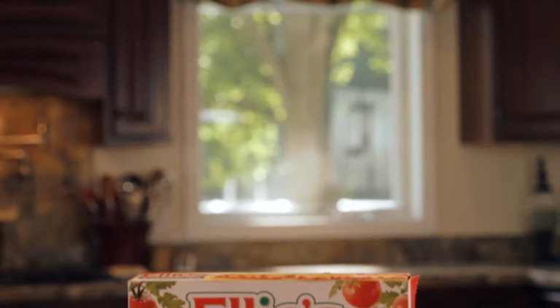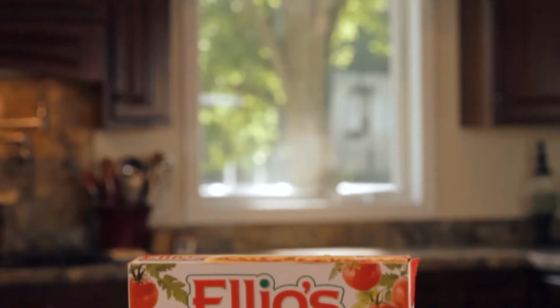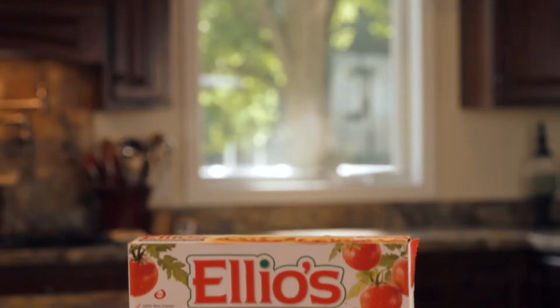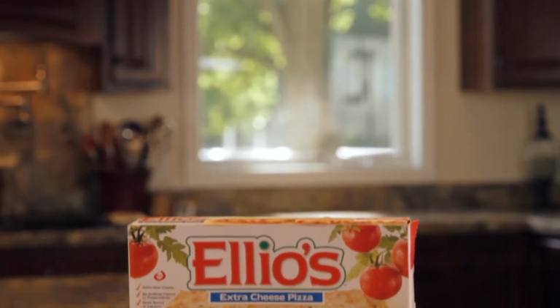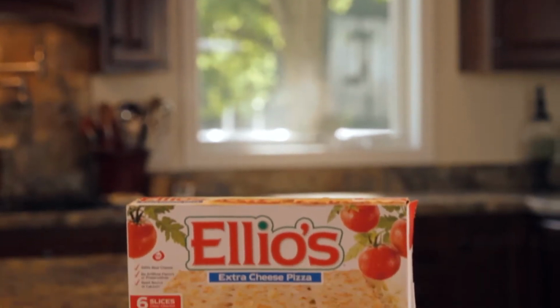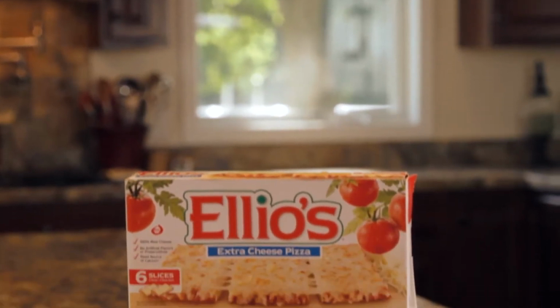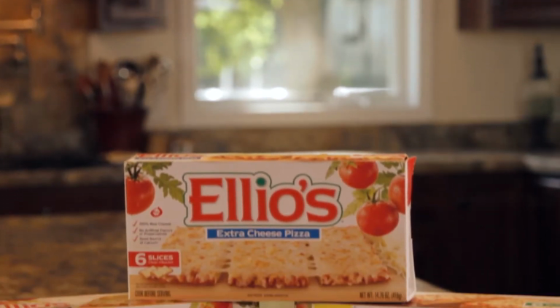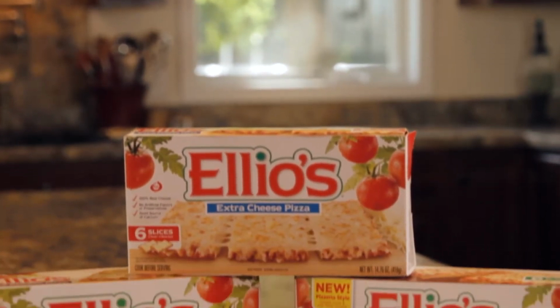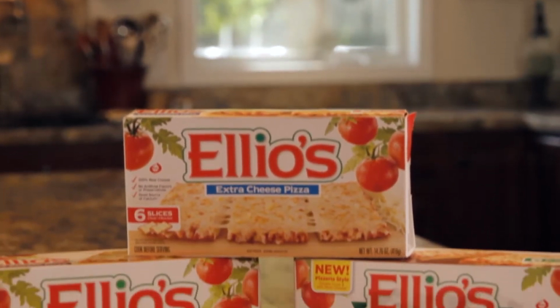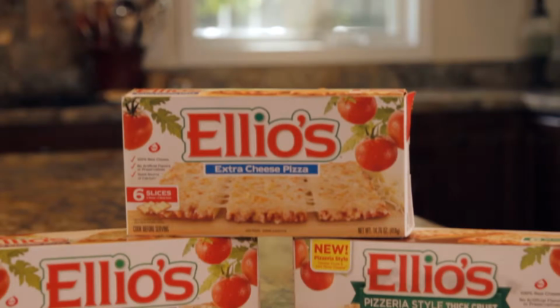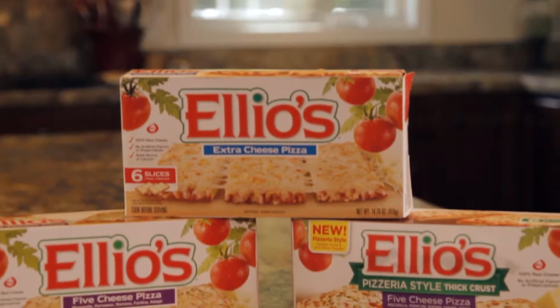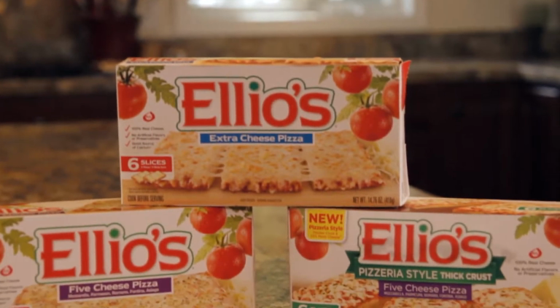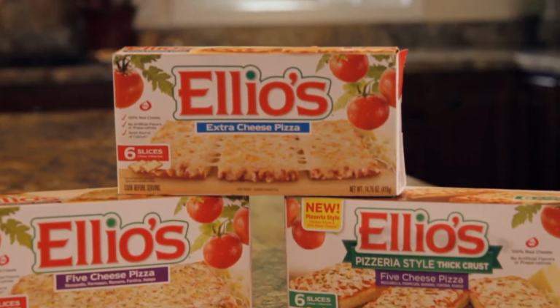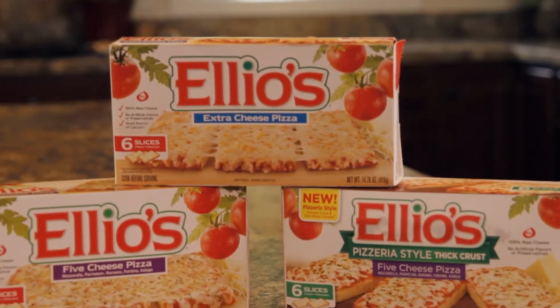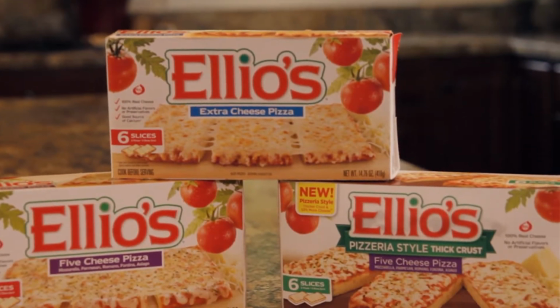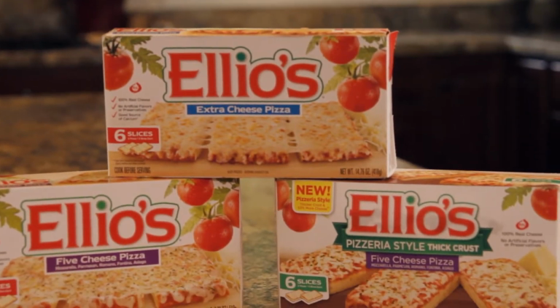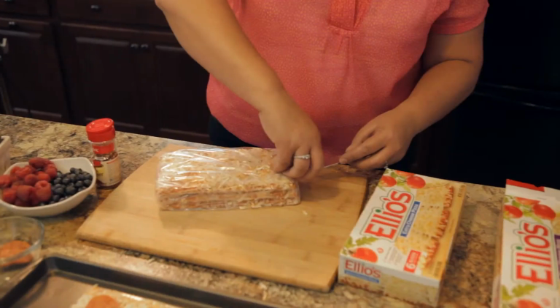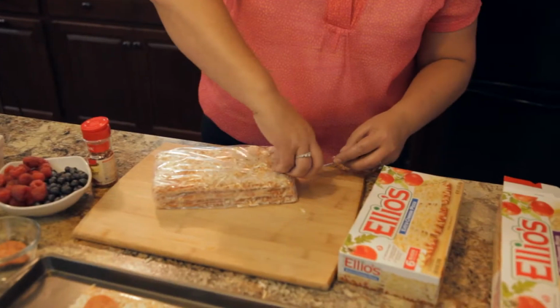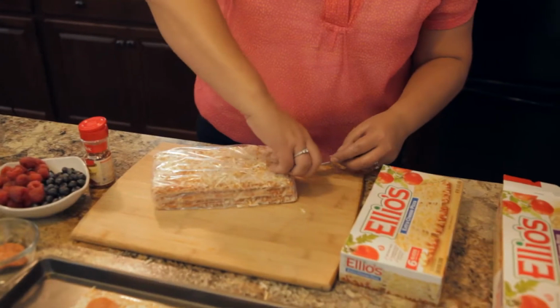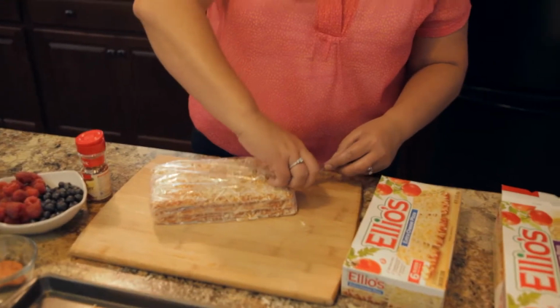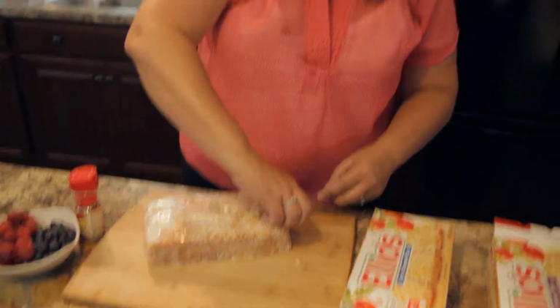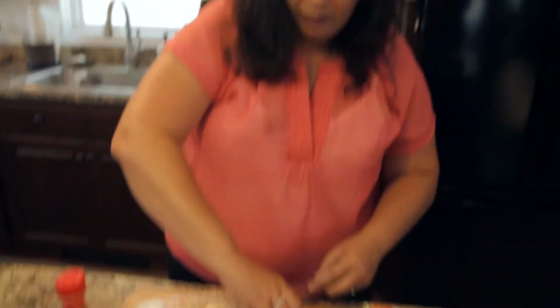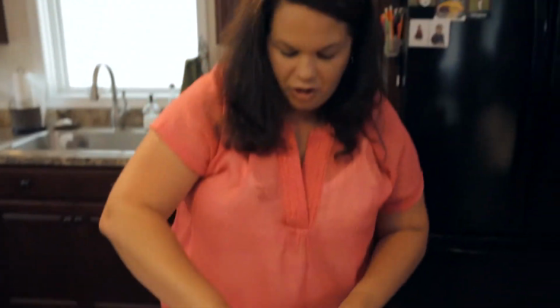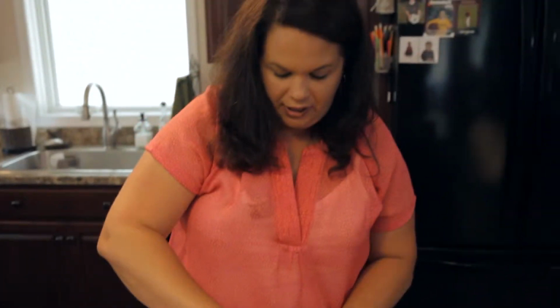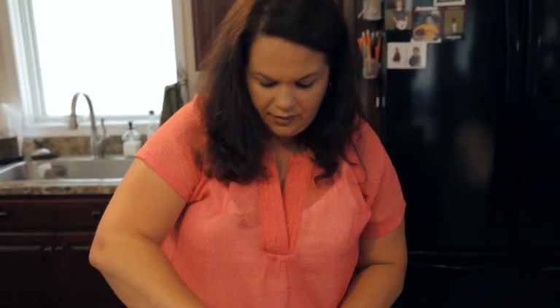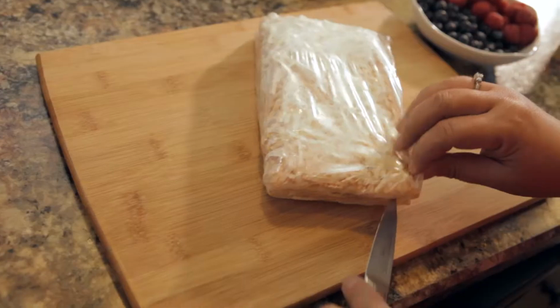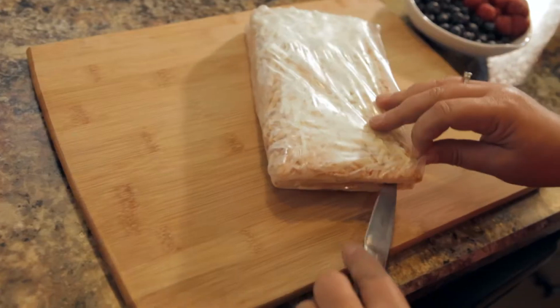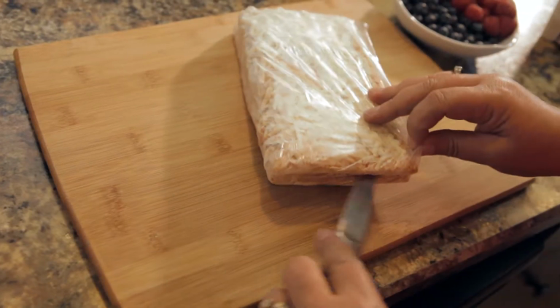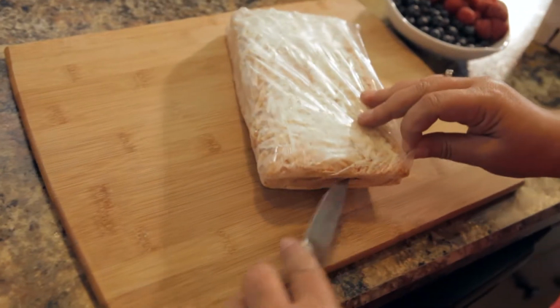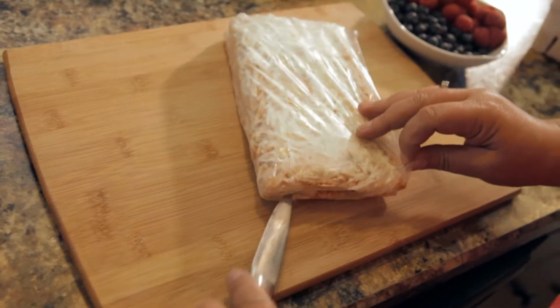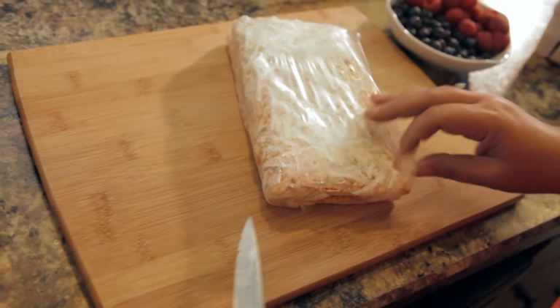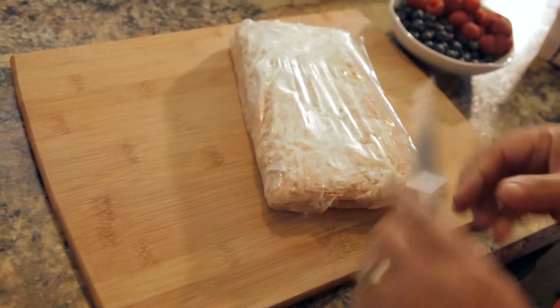I love that Elio's is made from real ingredients — 100% real cheese and no artificial ingredients.